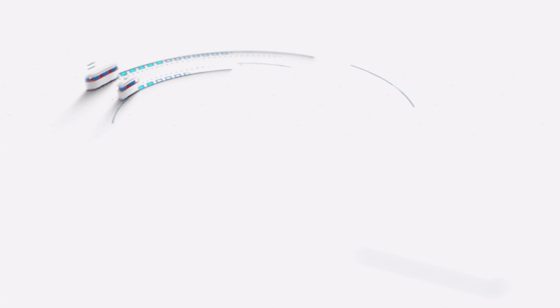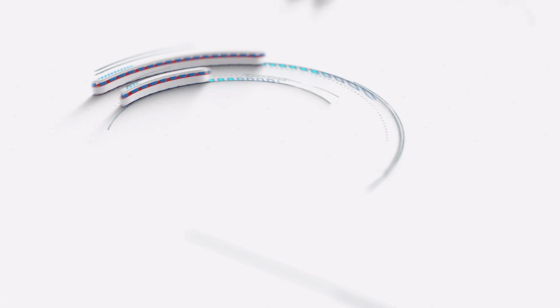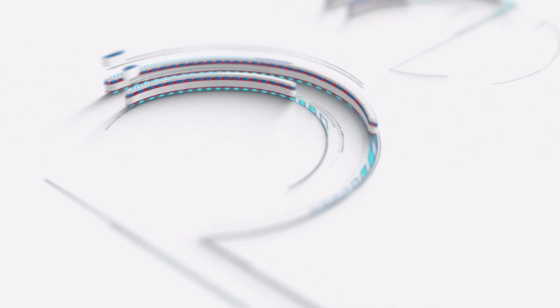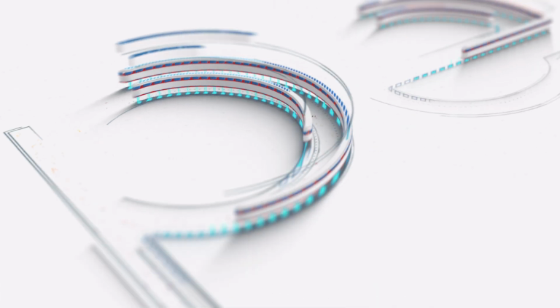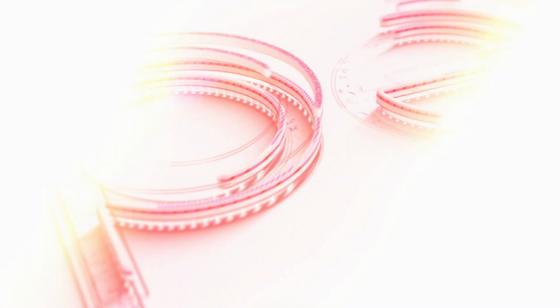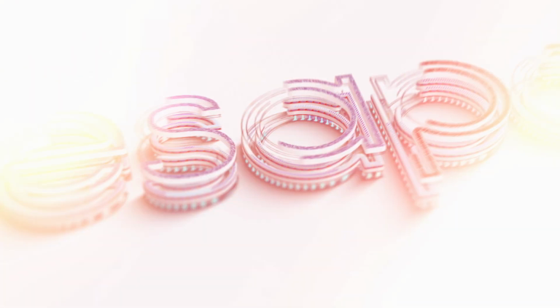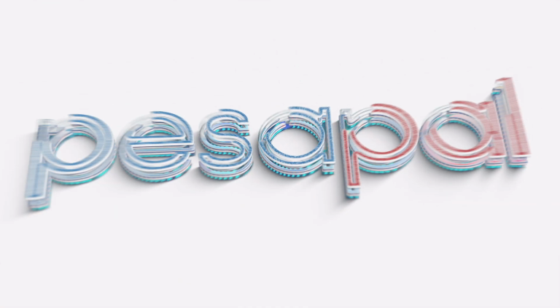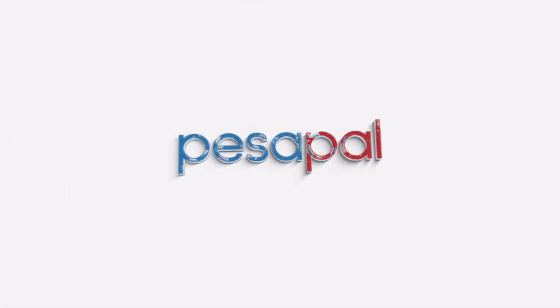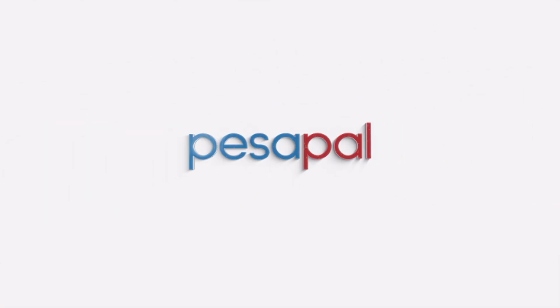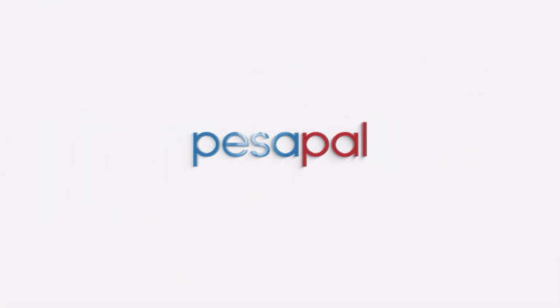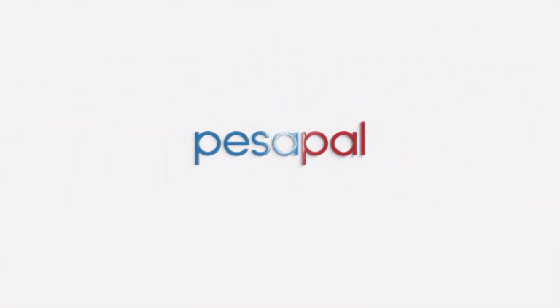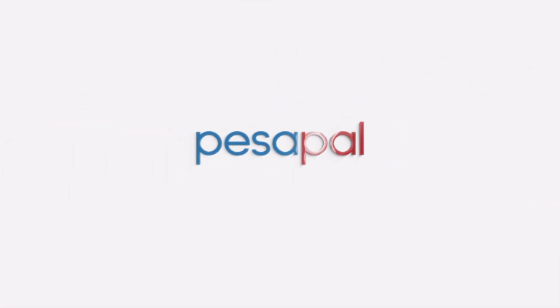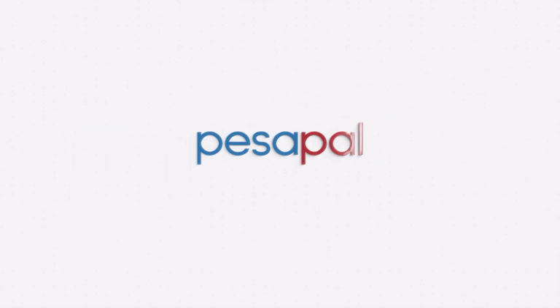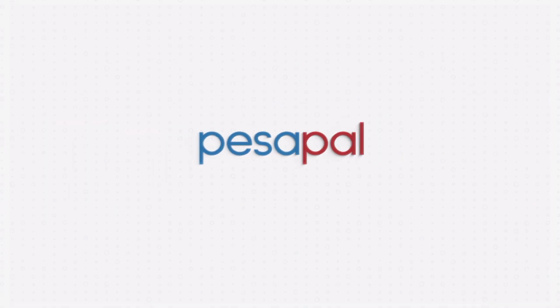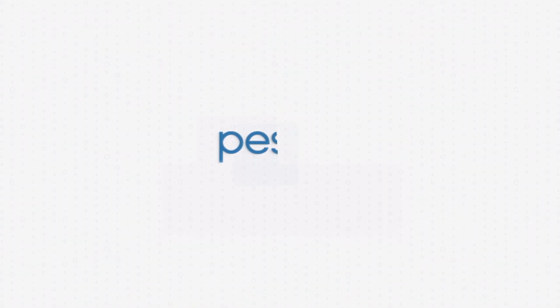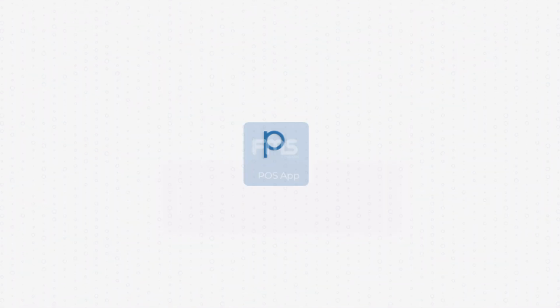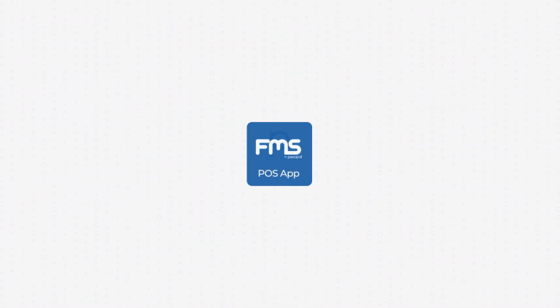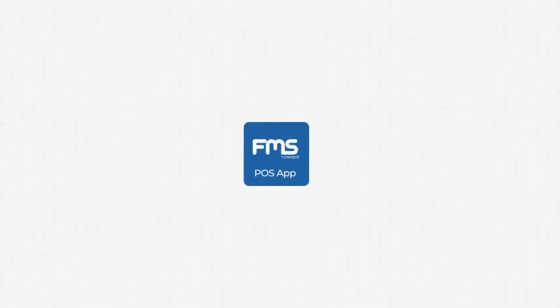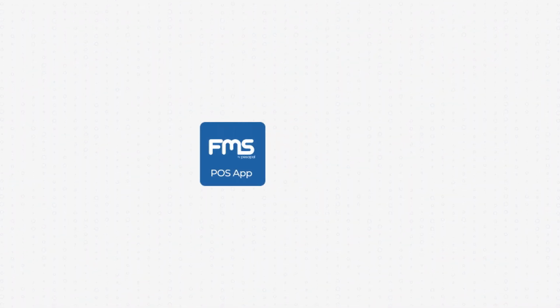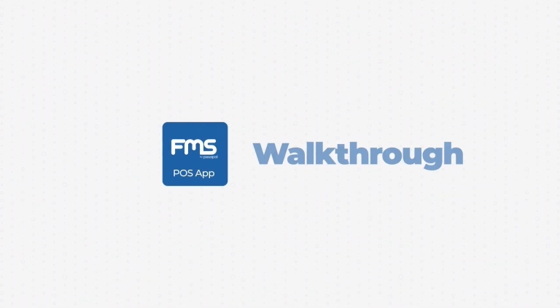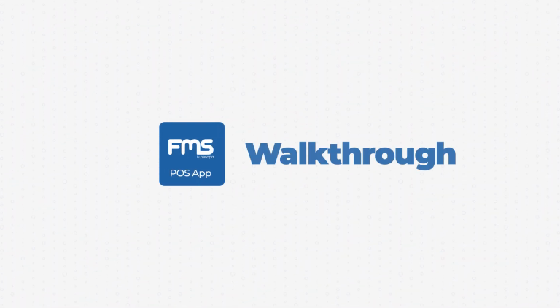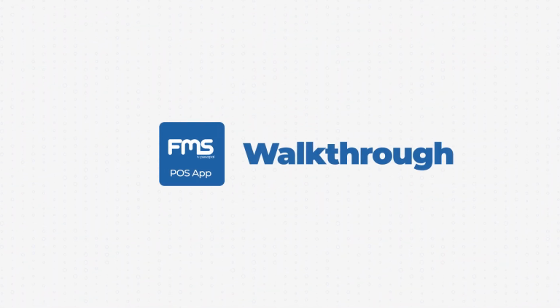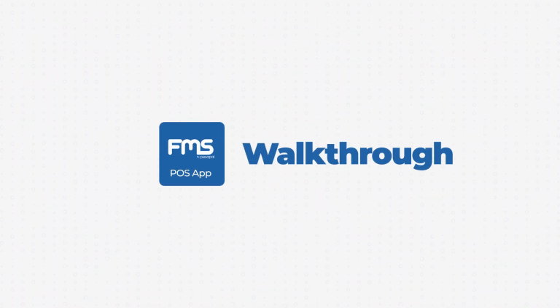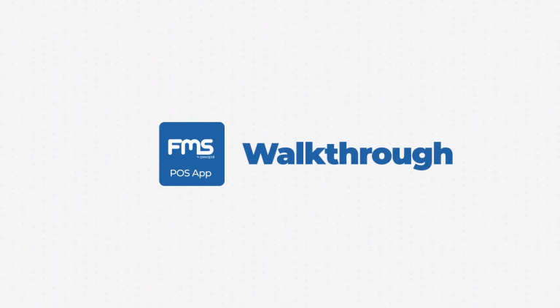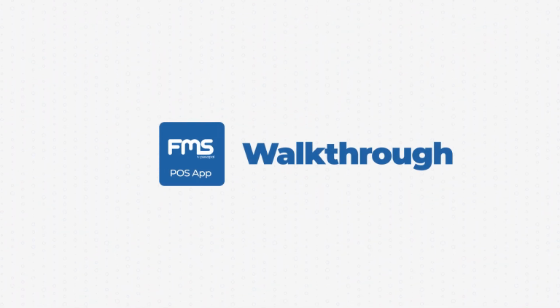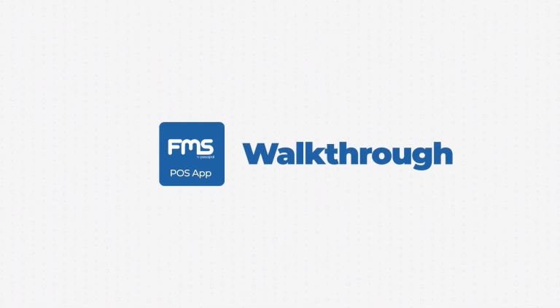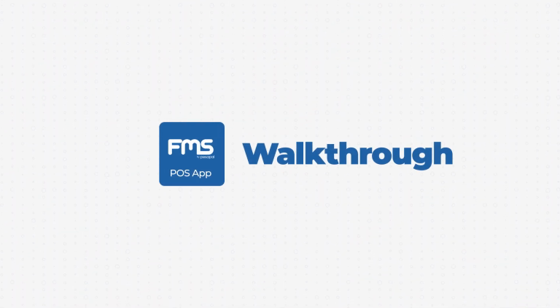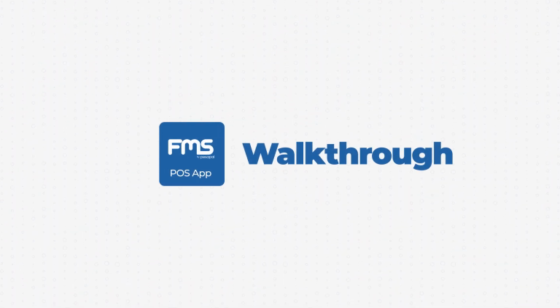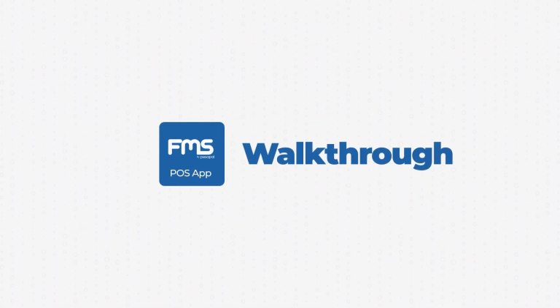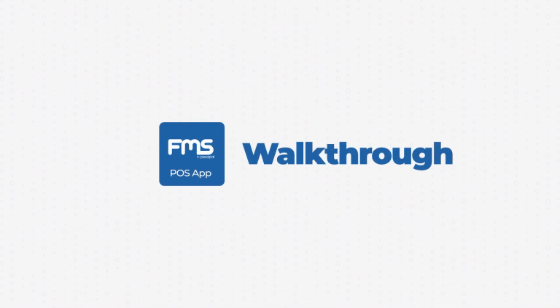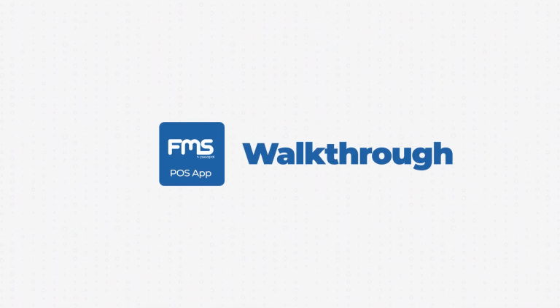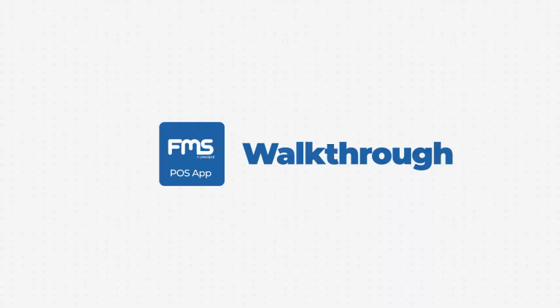Persepal FMS makes it easy to close and immediately fiscalize your fuel sales transactions. Here's how.